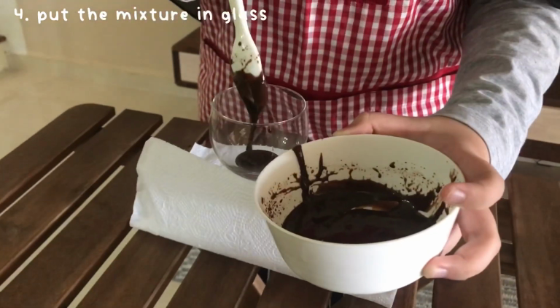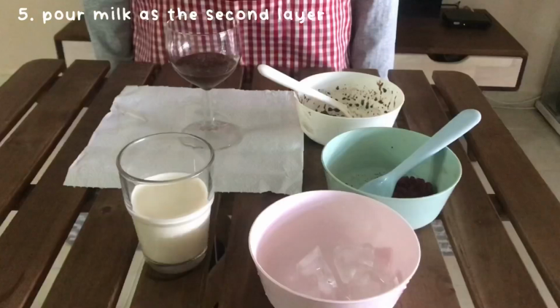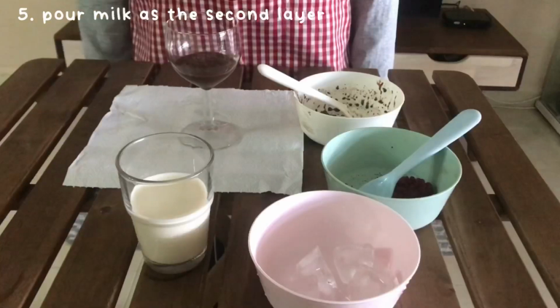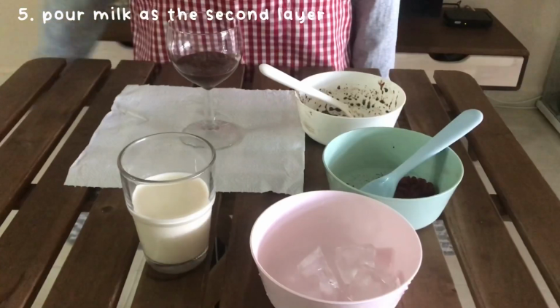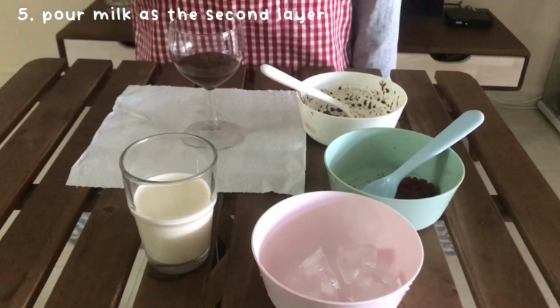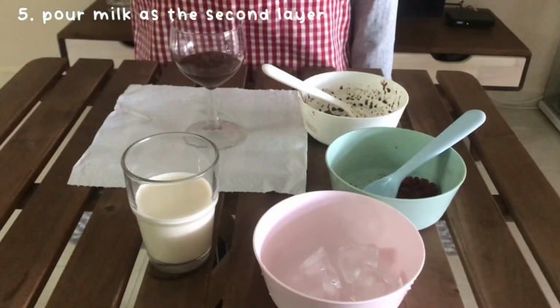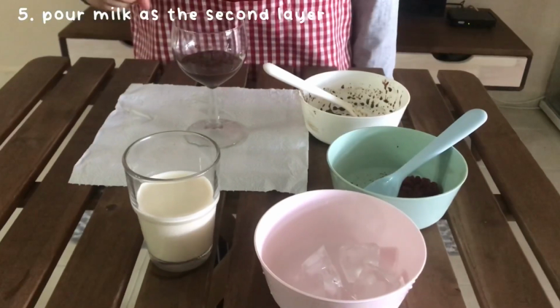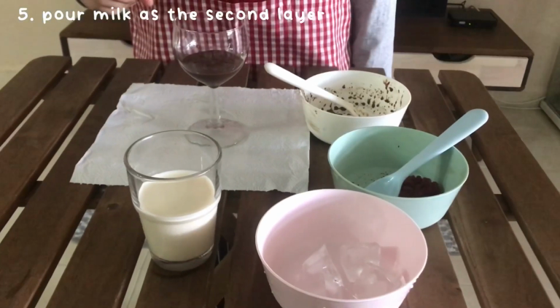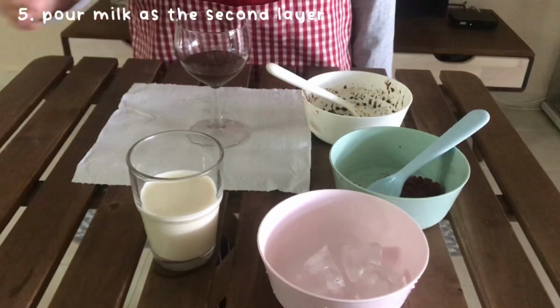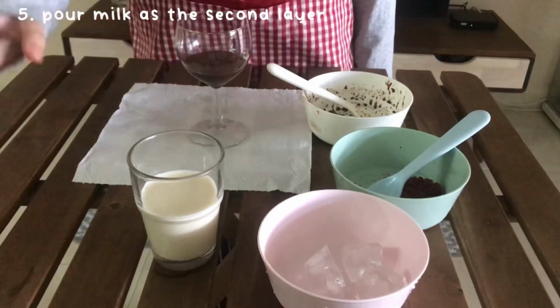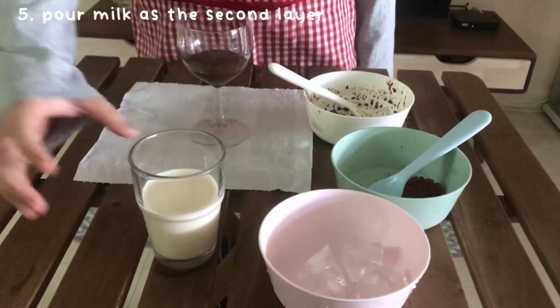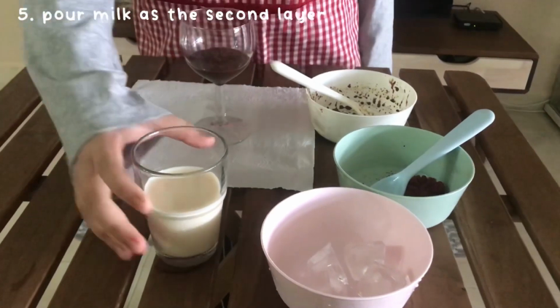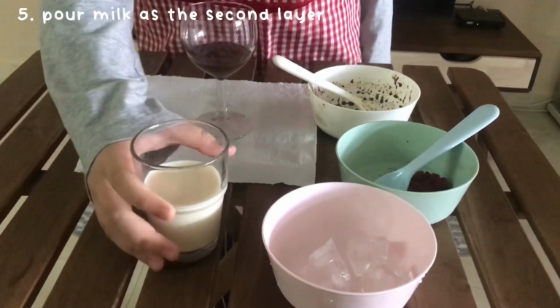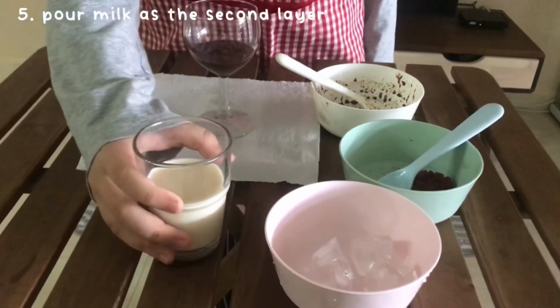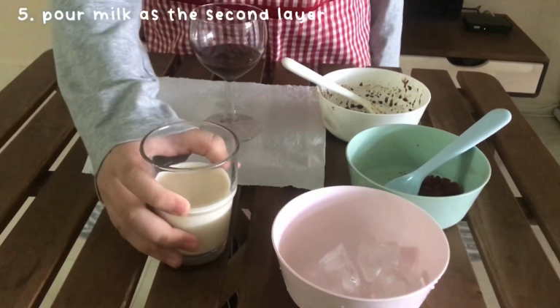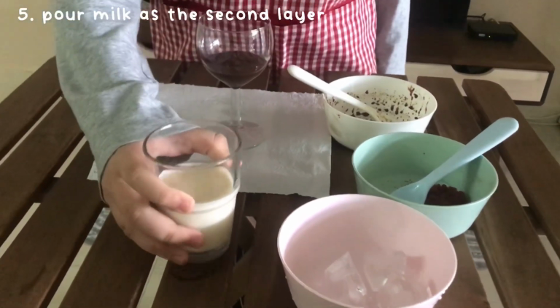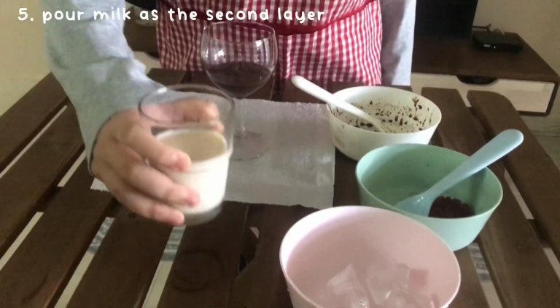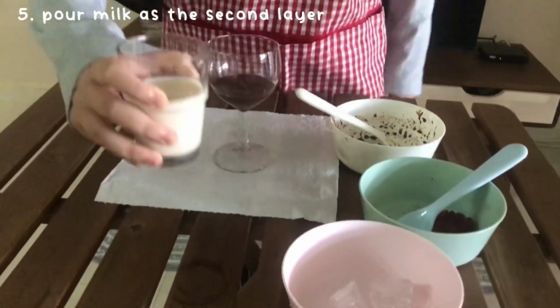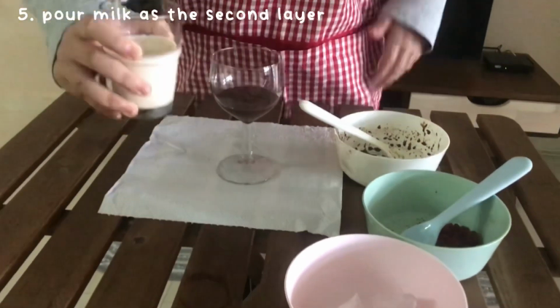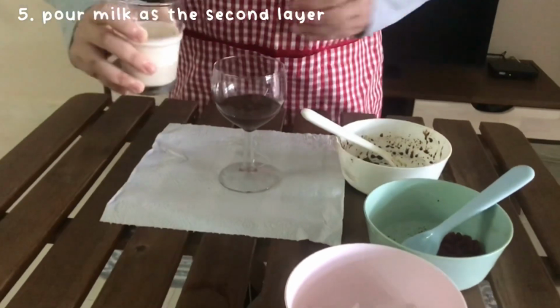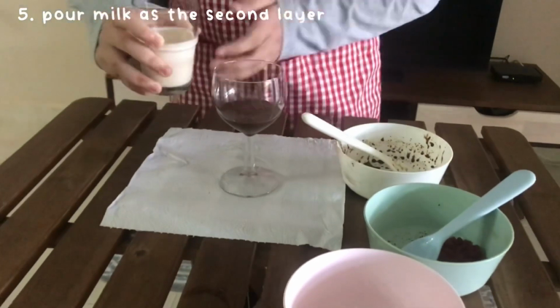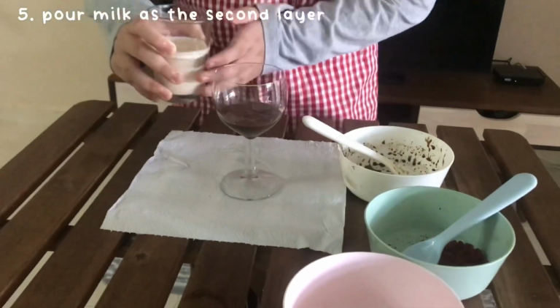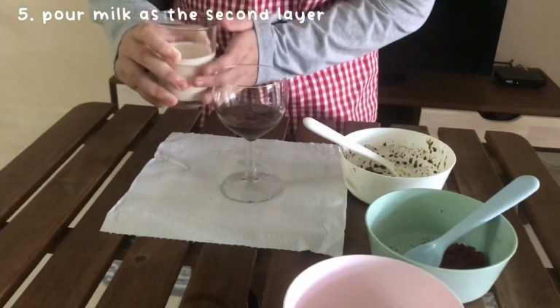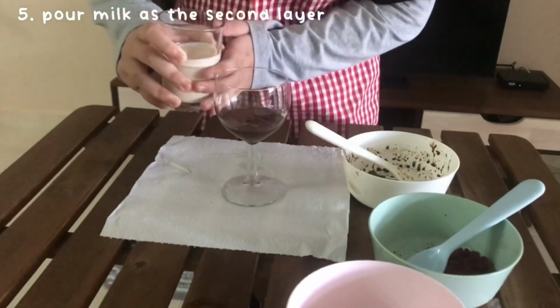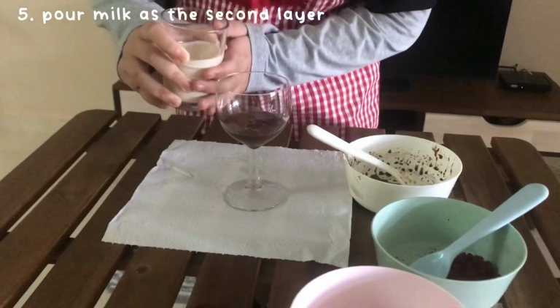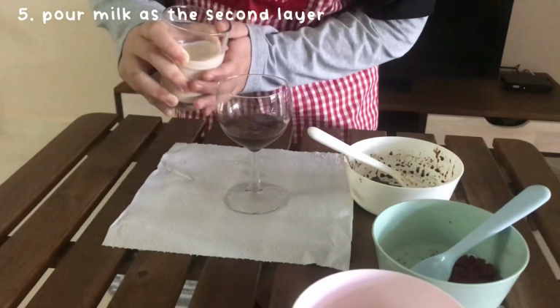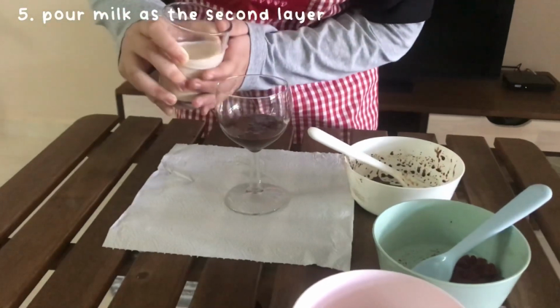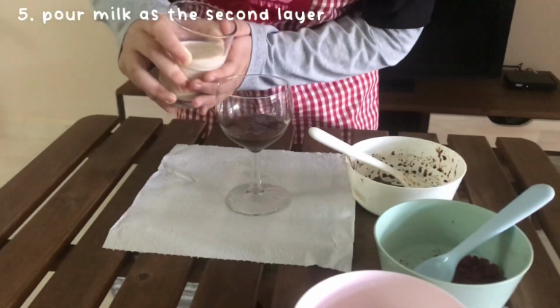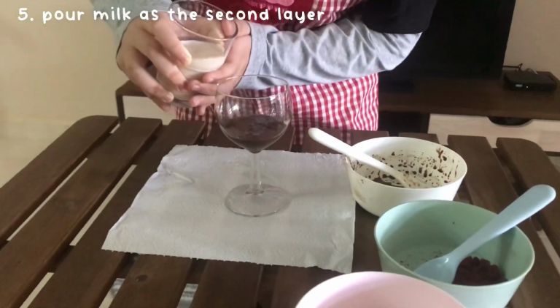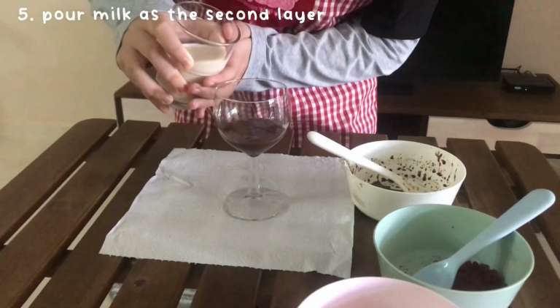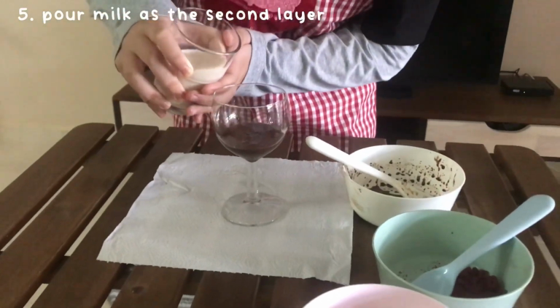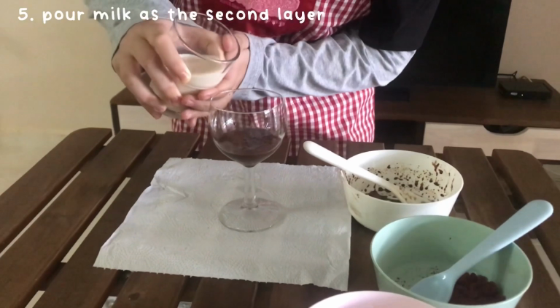For the second layer, we pour some milk. Pour it carefully — we don't want it to combine.